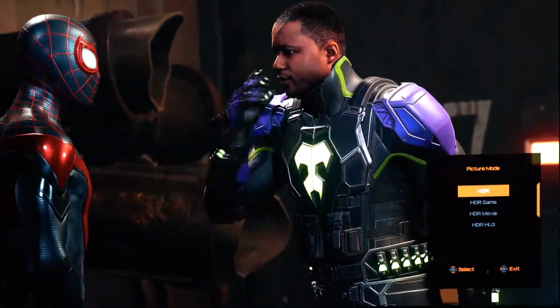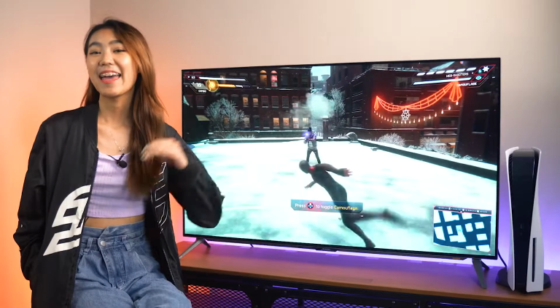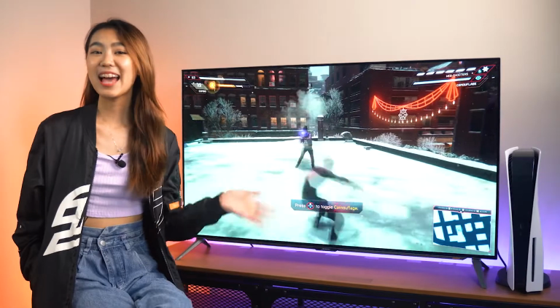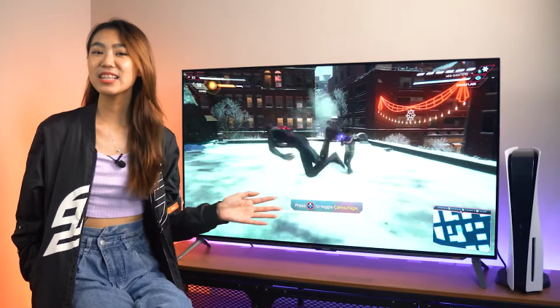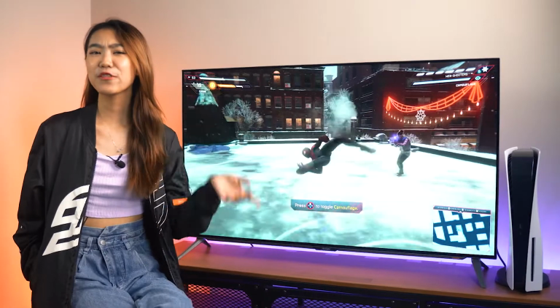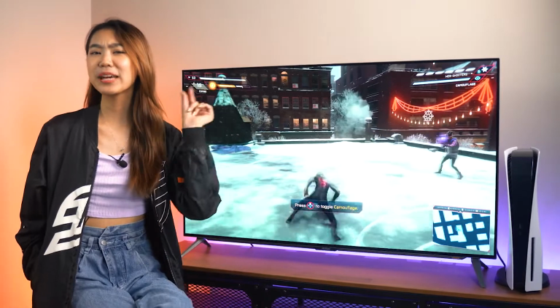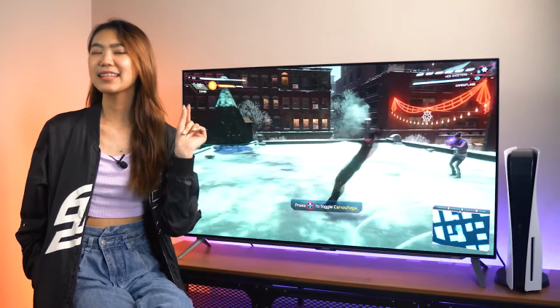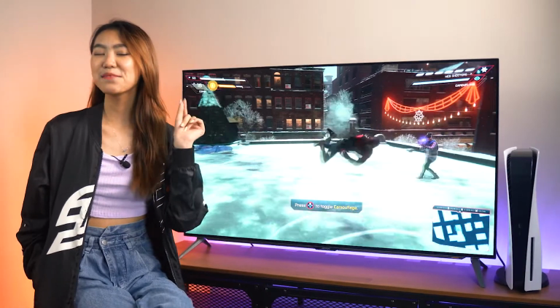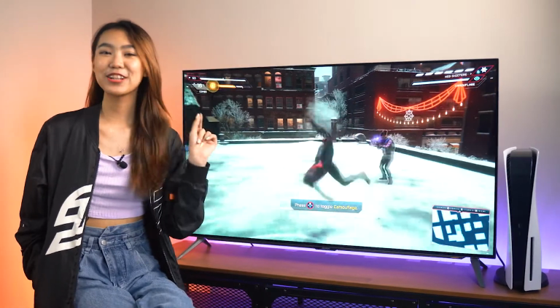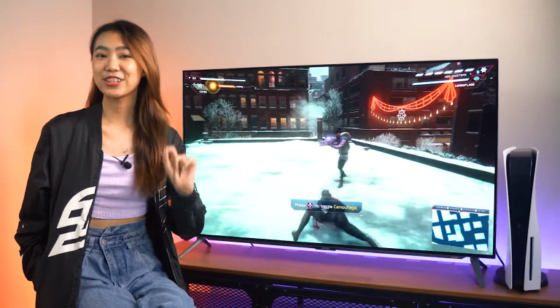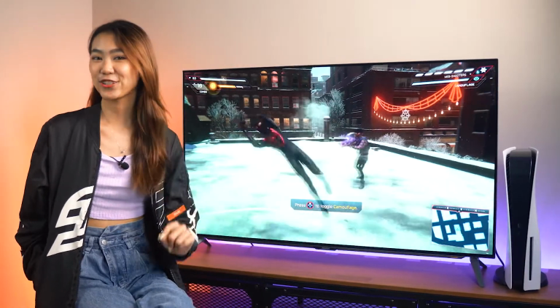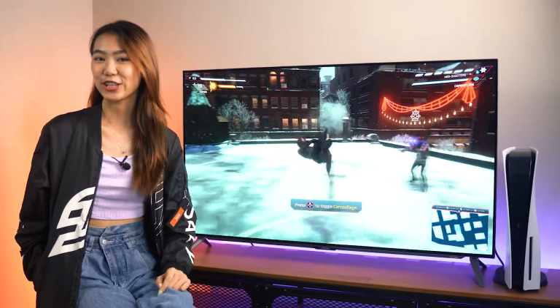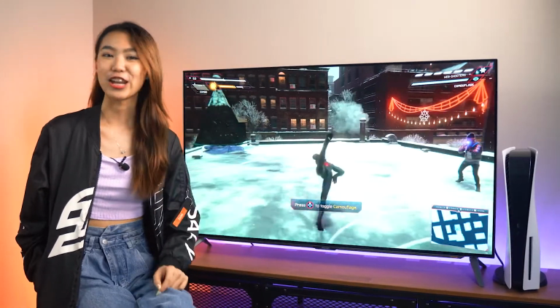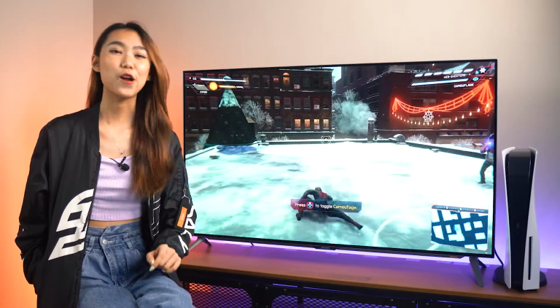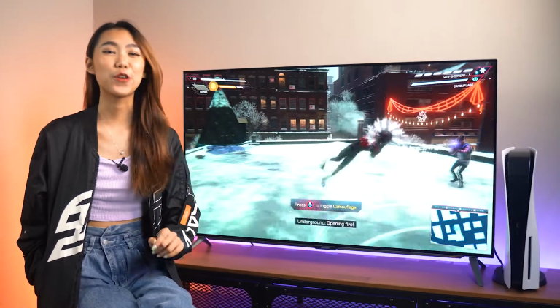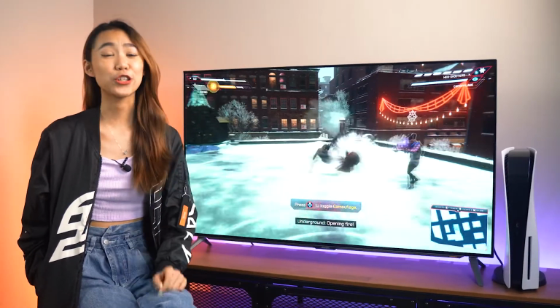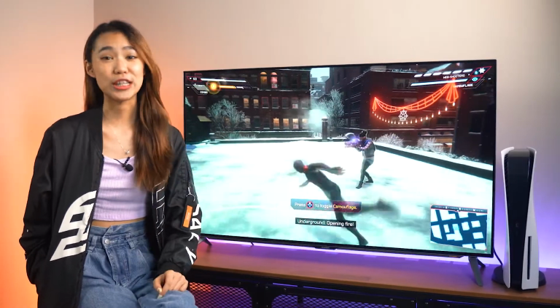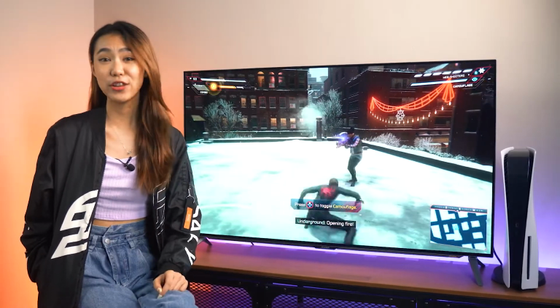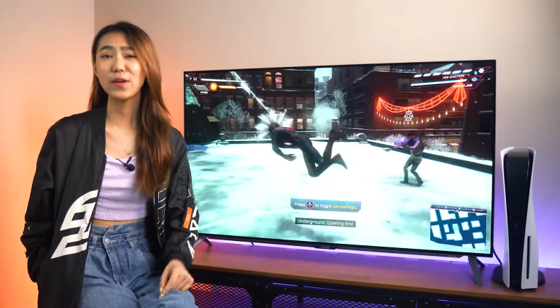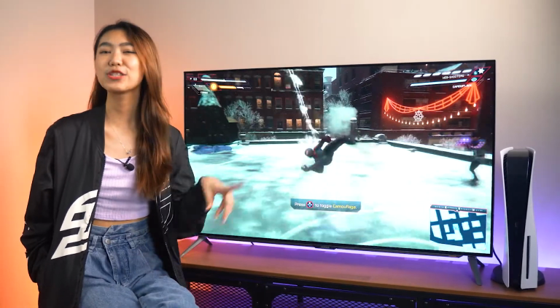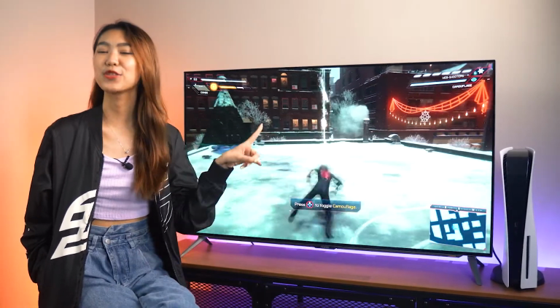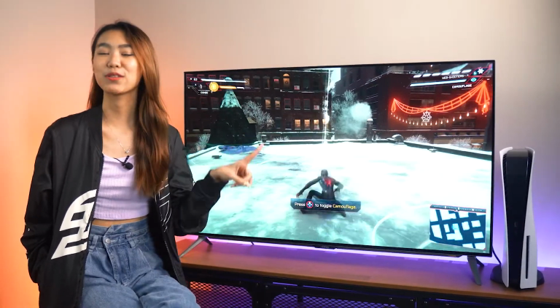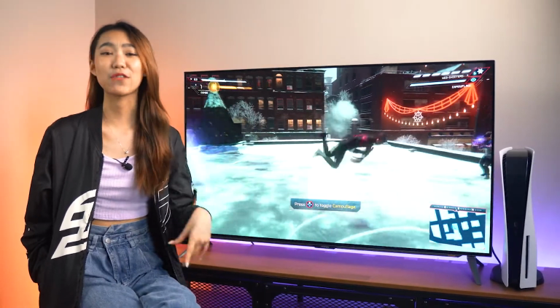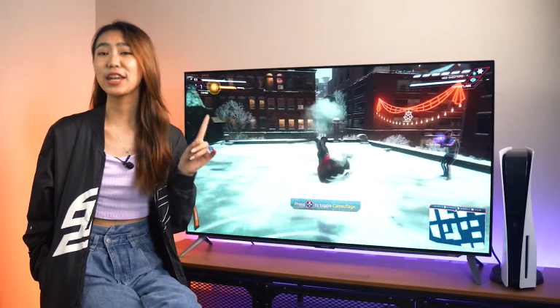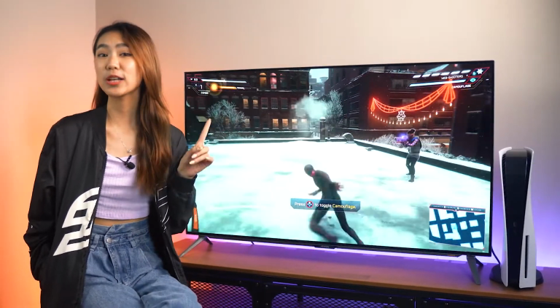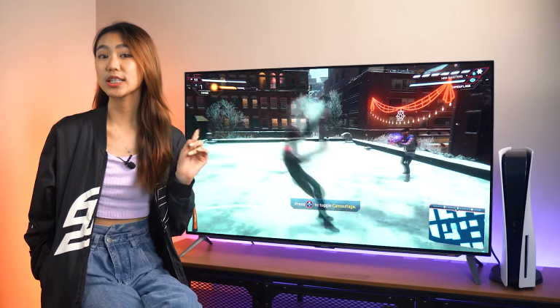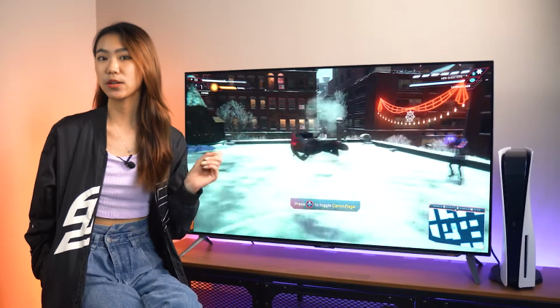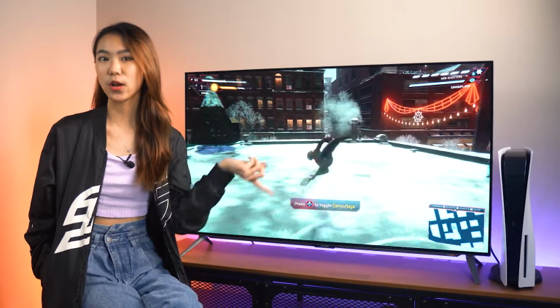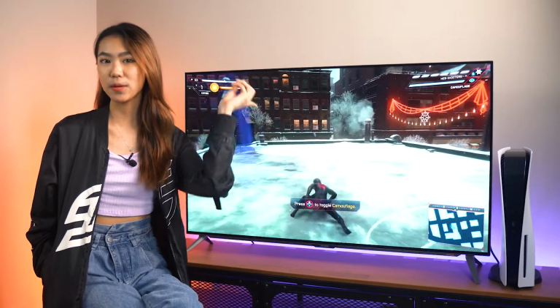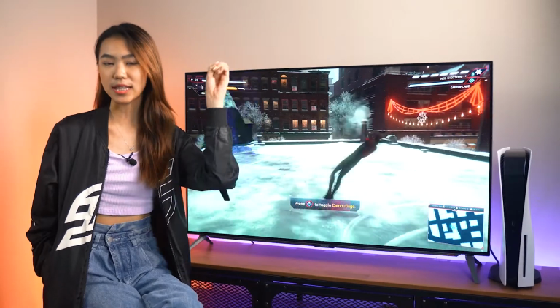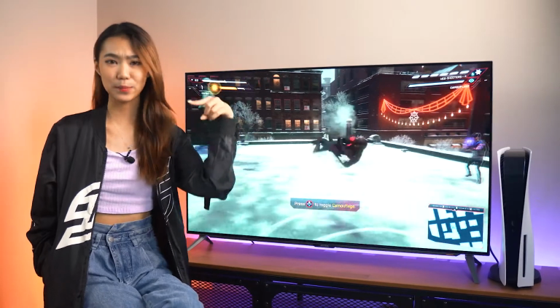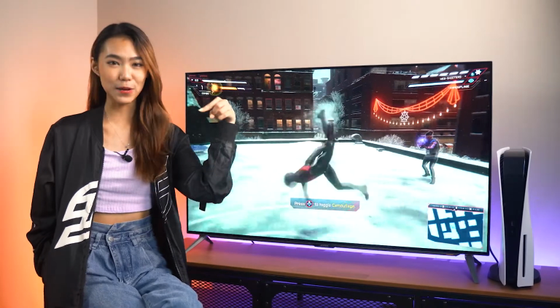And that is it from my little monitor introduction. I hope you enjoyed today's video. If you have any questions, let me know in the comments down below.